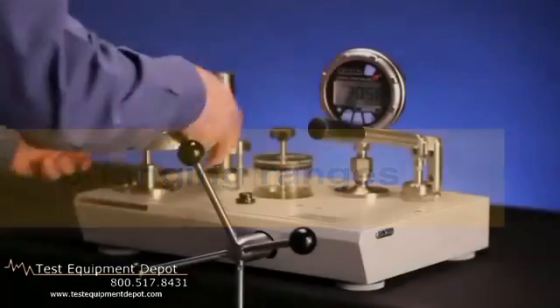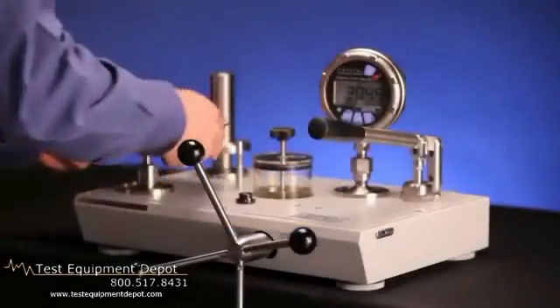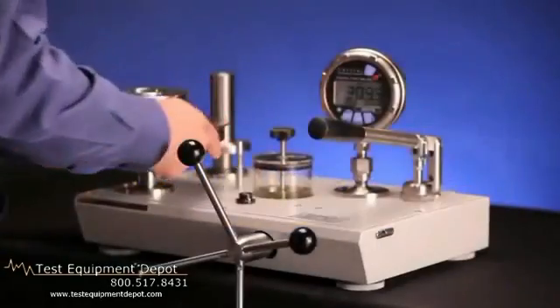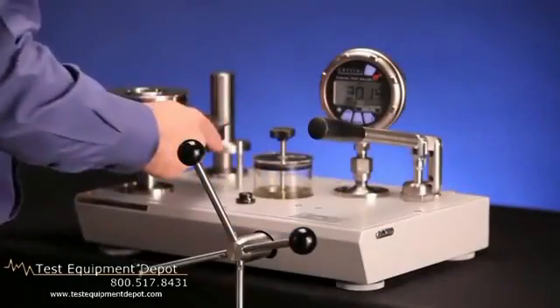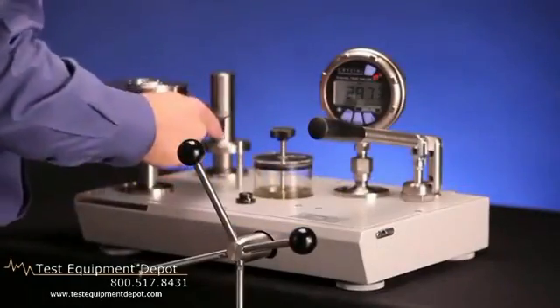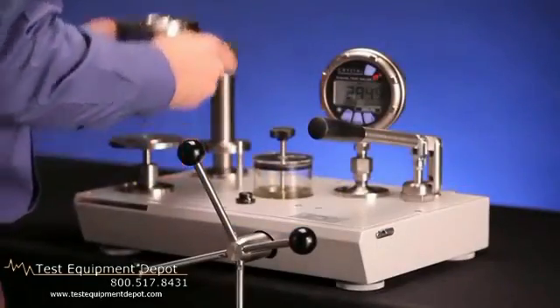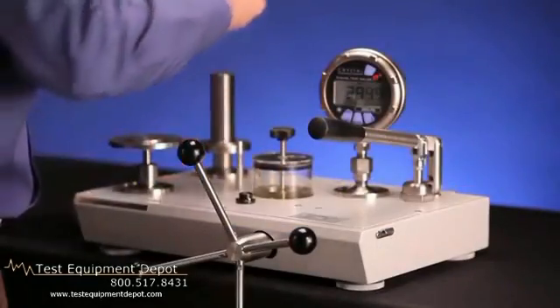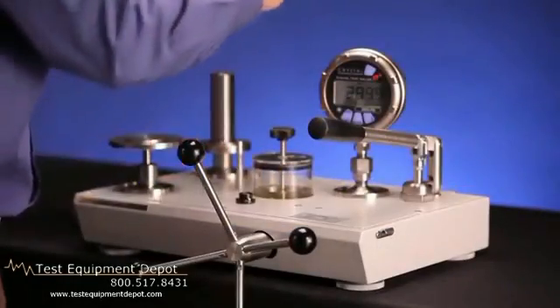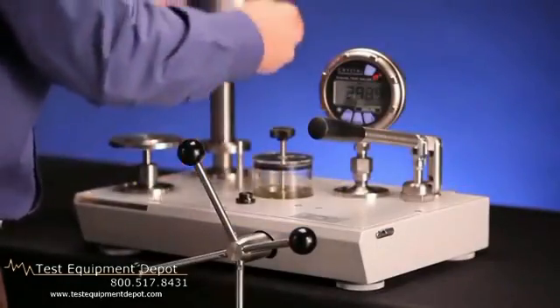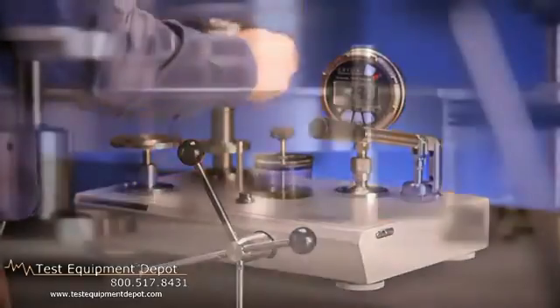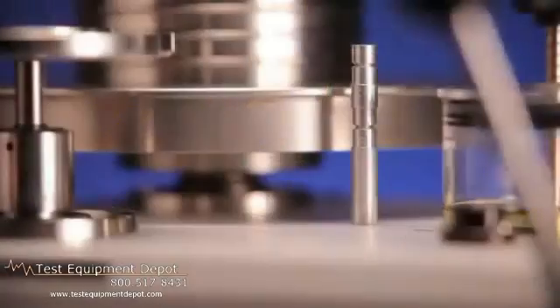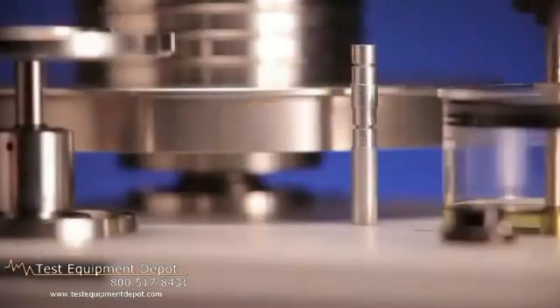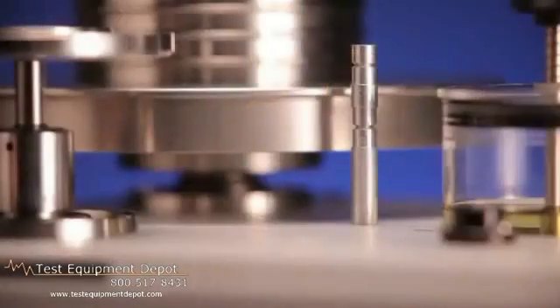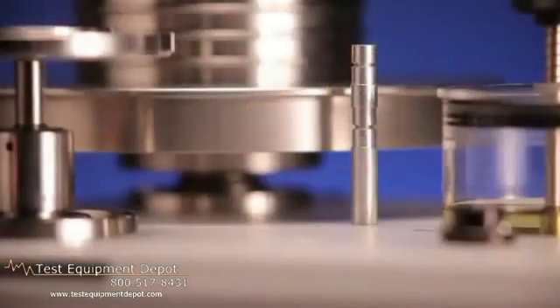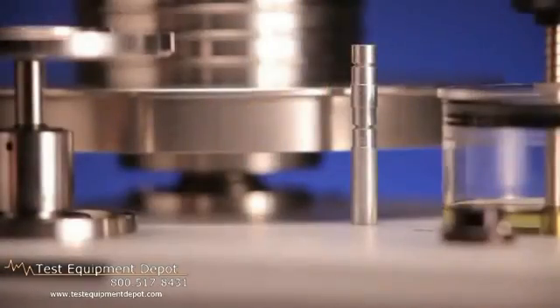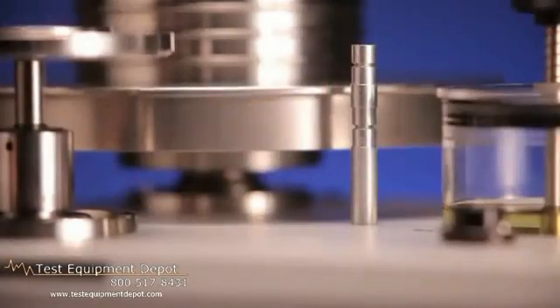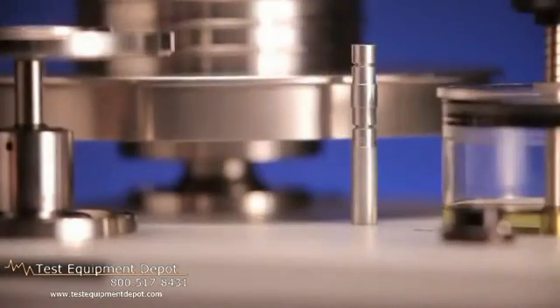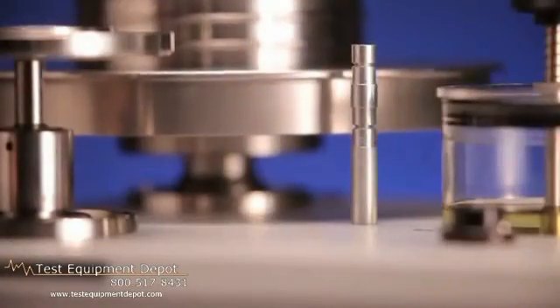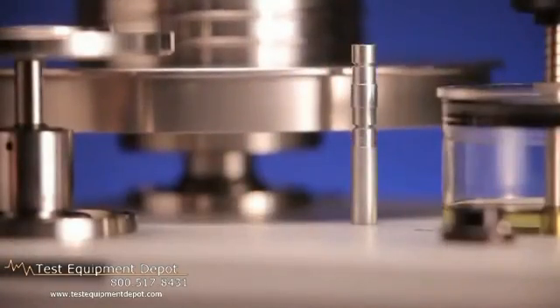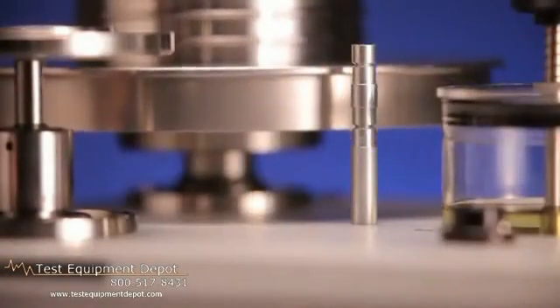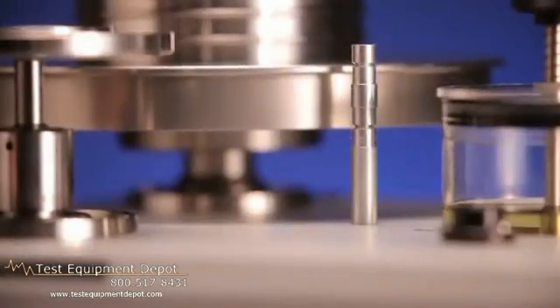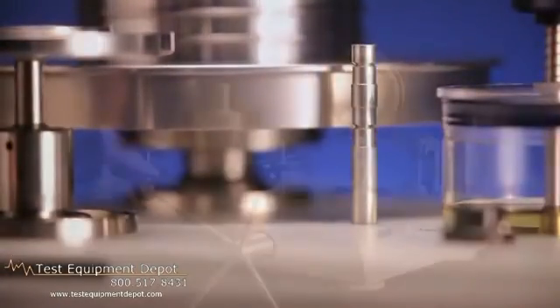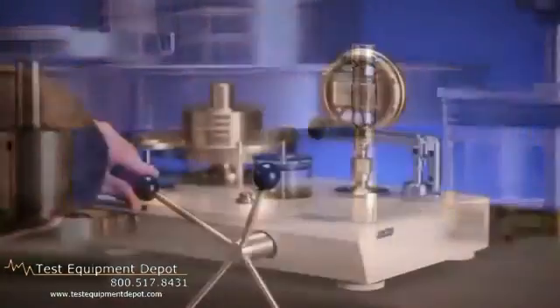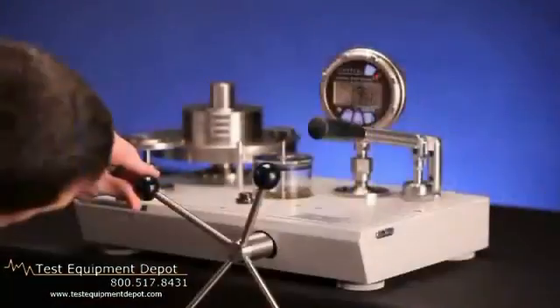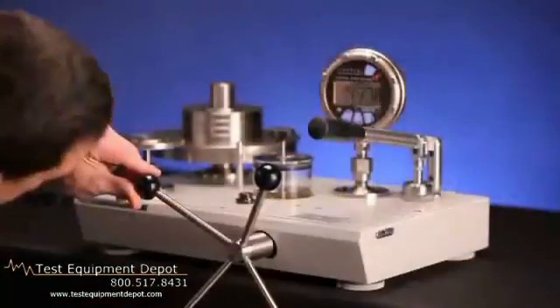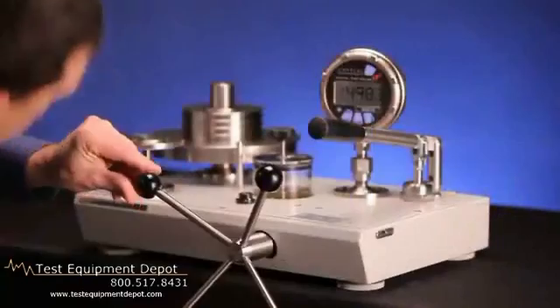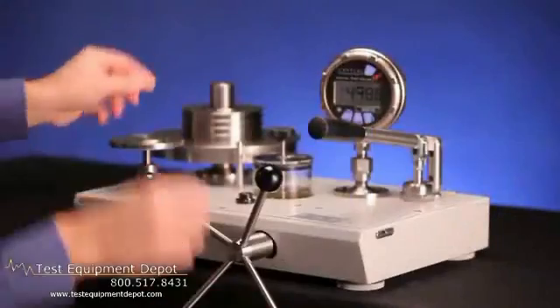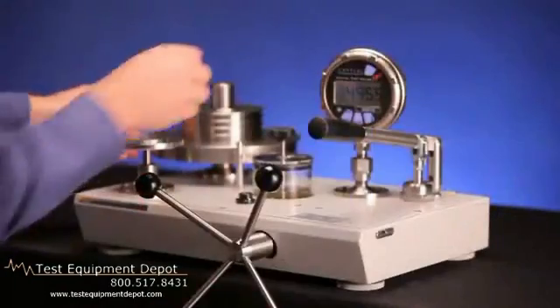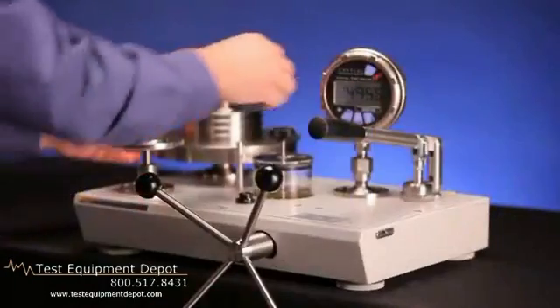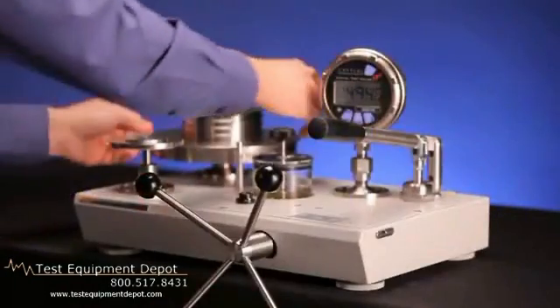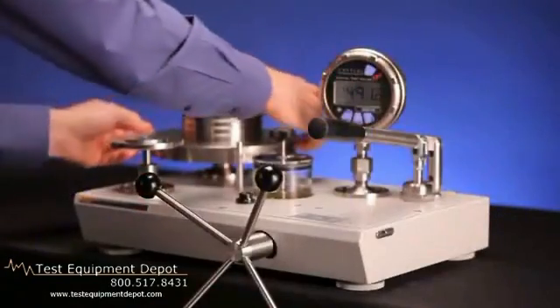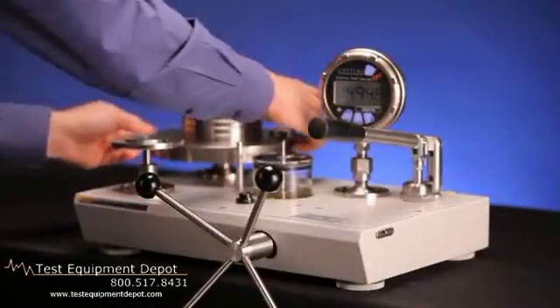No valves need to be changed to select the piston. The unused piston will simply move to the top of travel and seal.